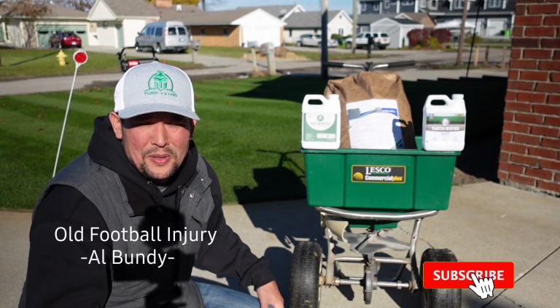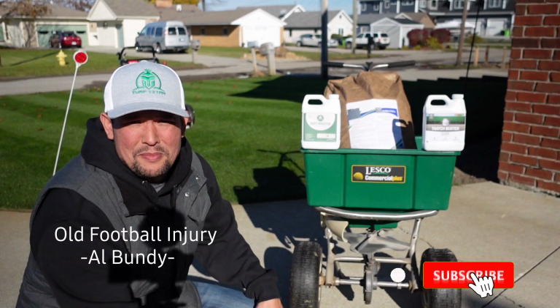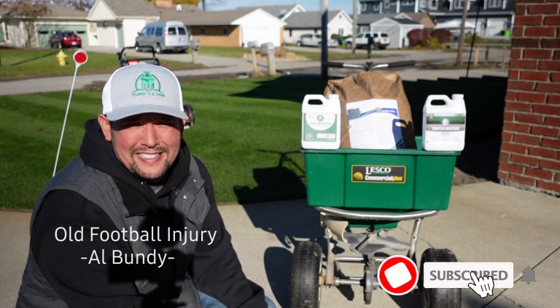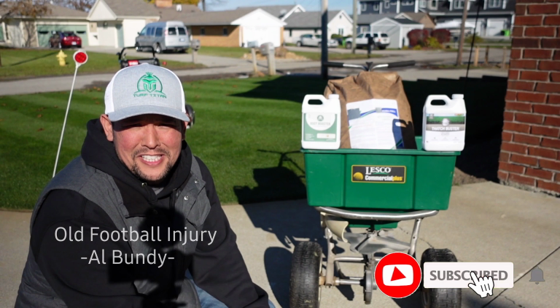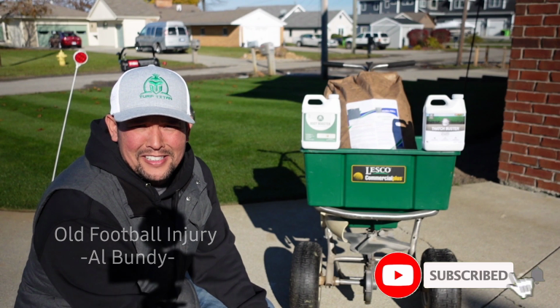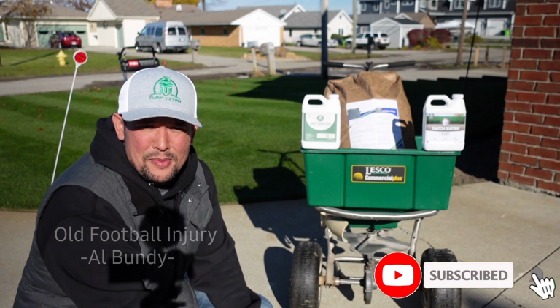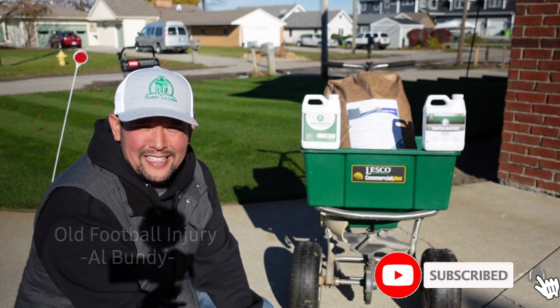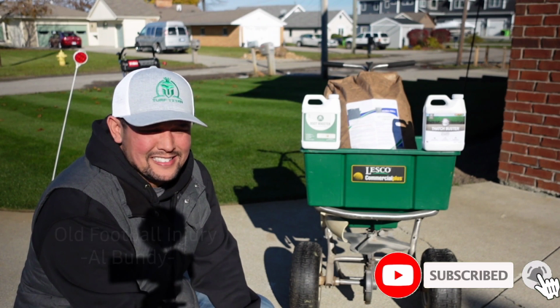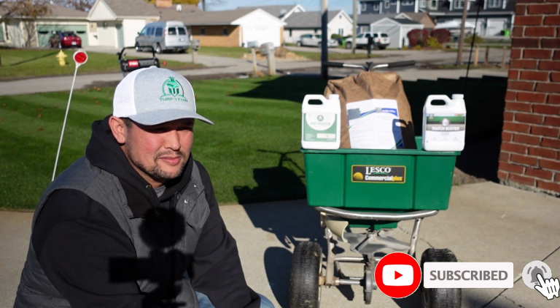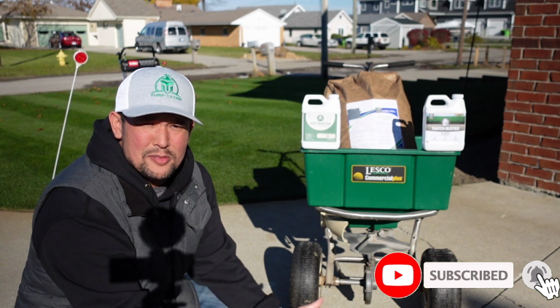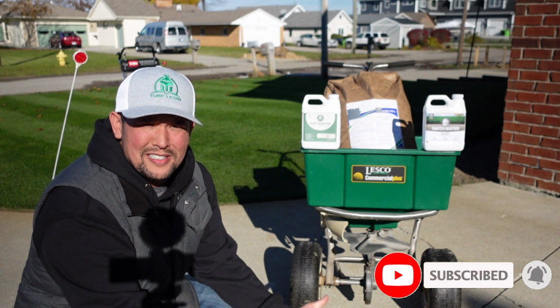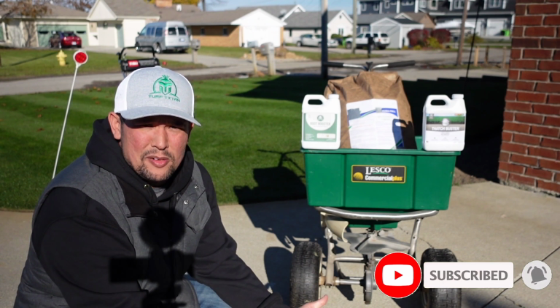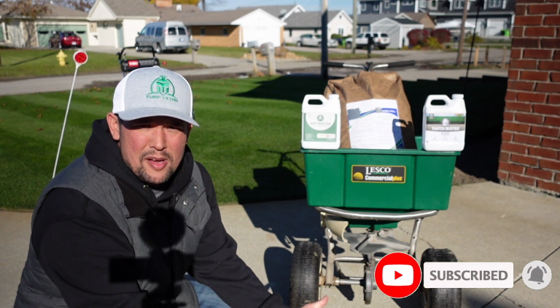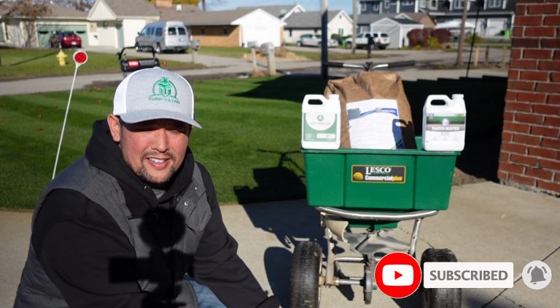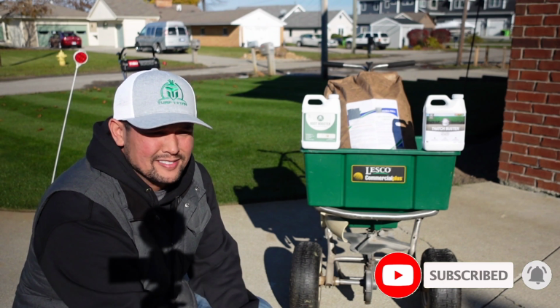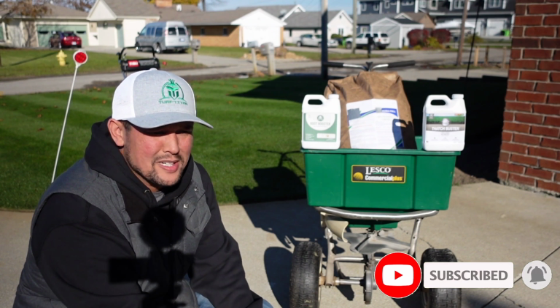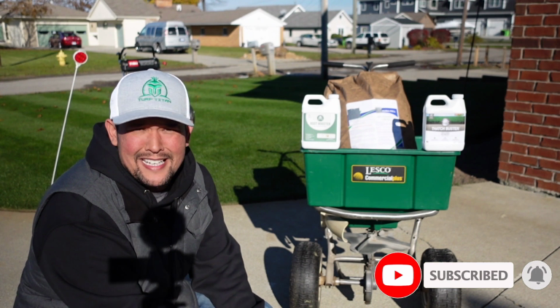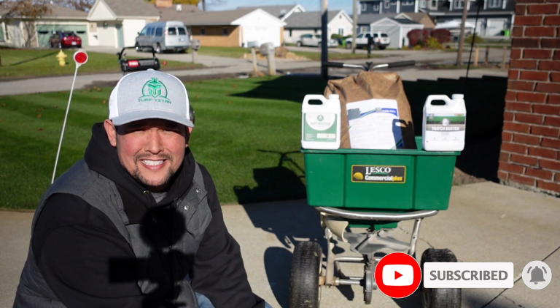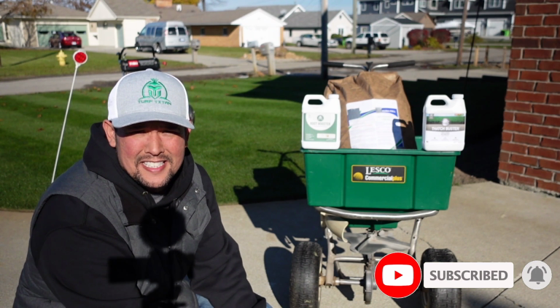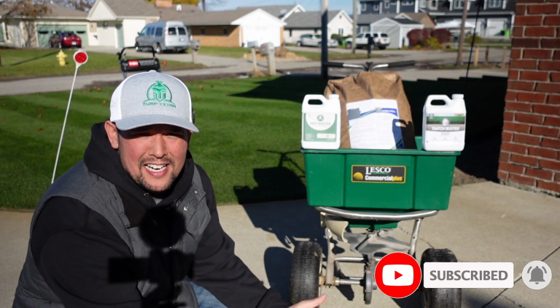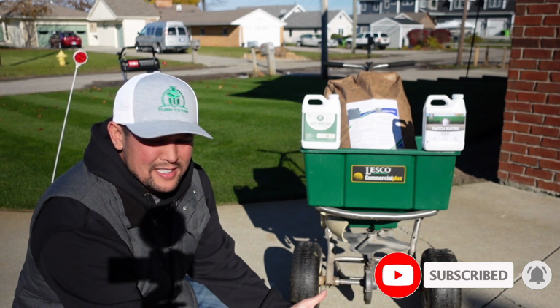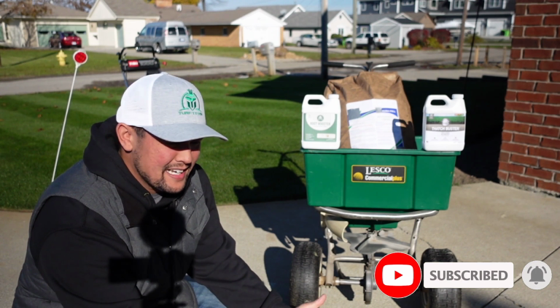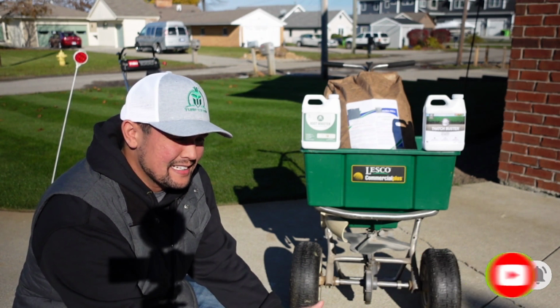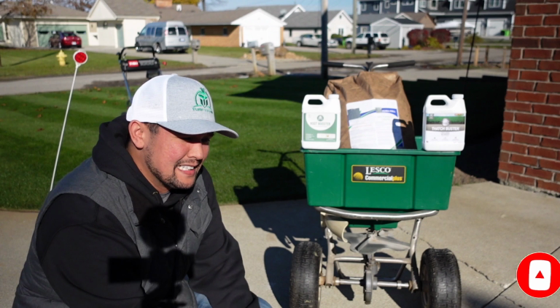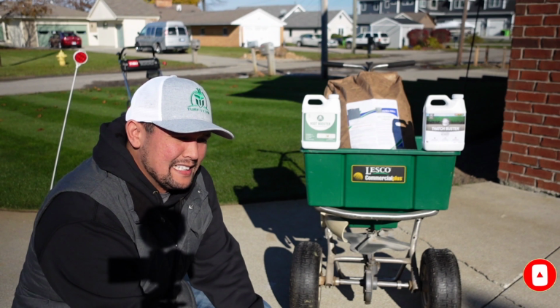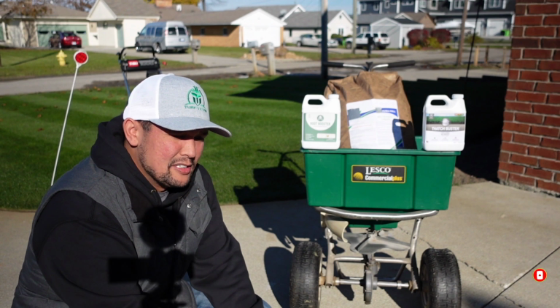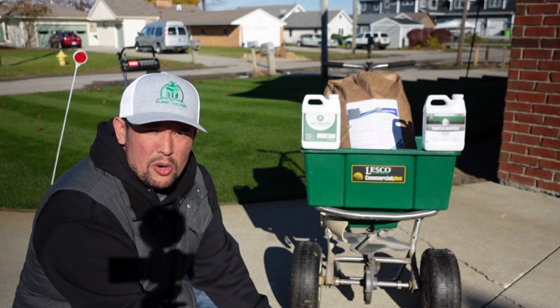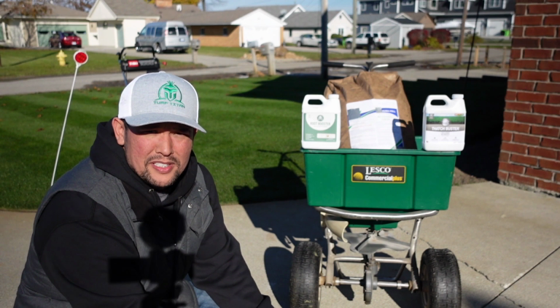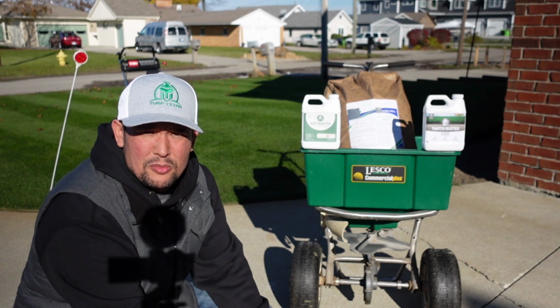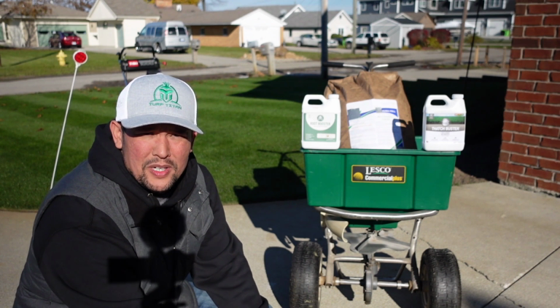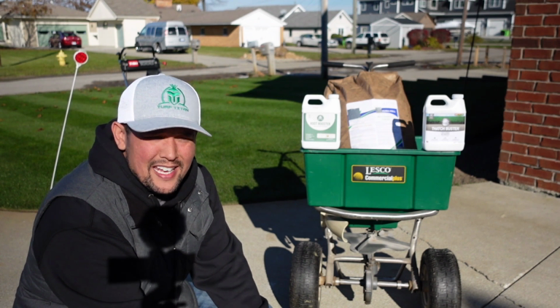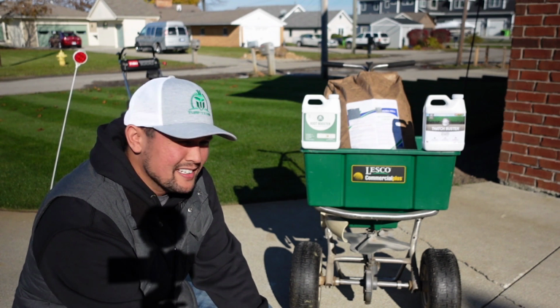Welcome back to the channel everybody. My name is Clint the Neighbor Dominator. We're at the end of the season now and mowing has come to an end.